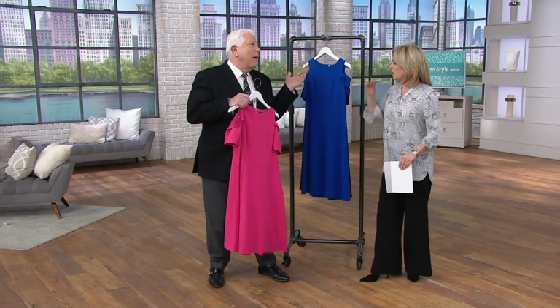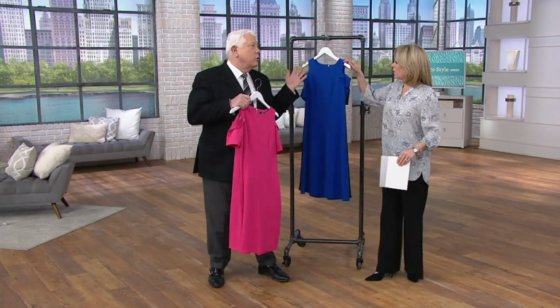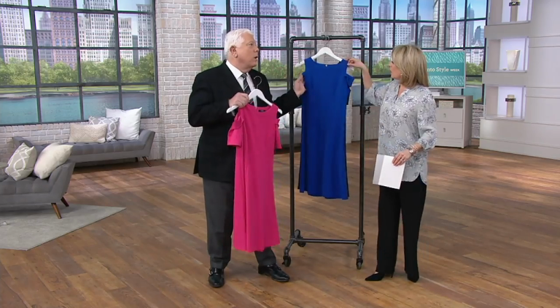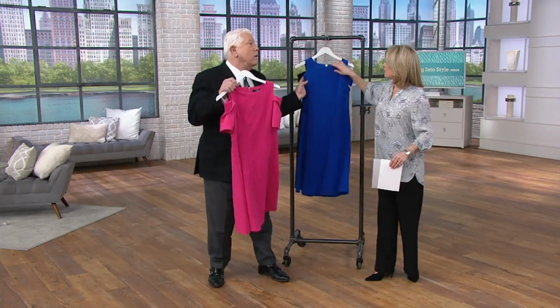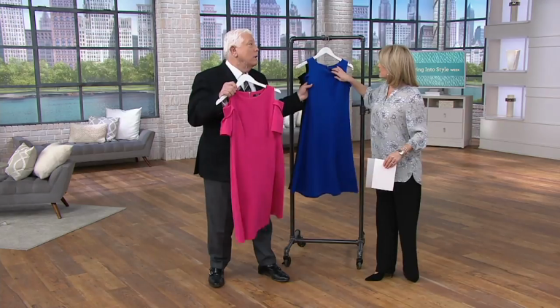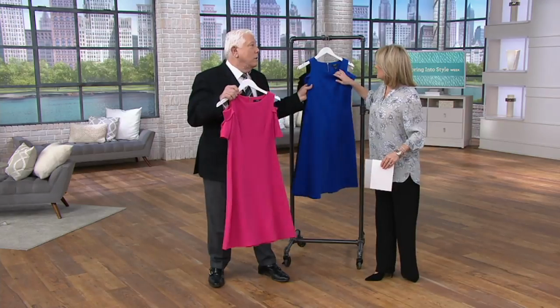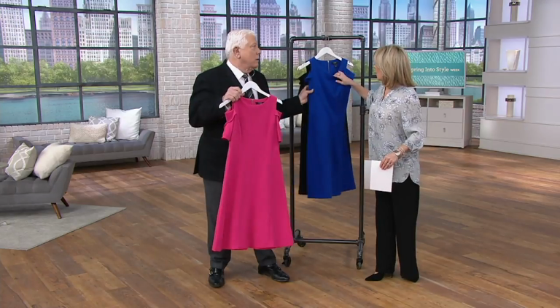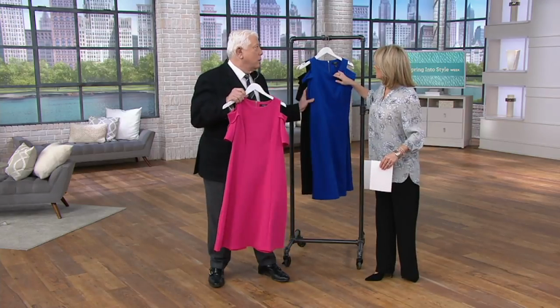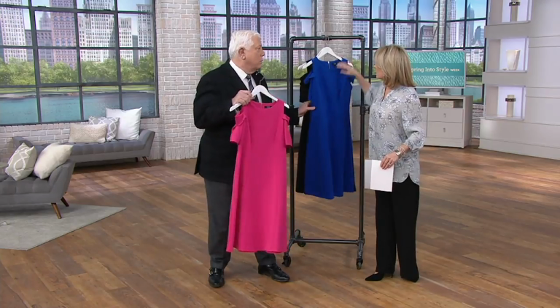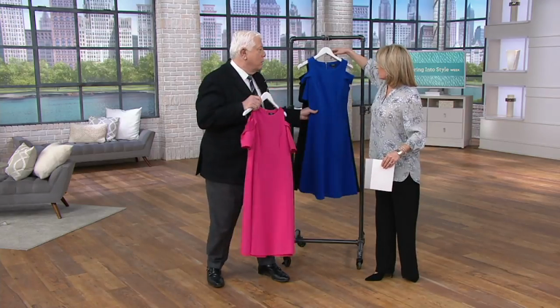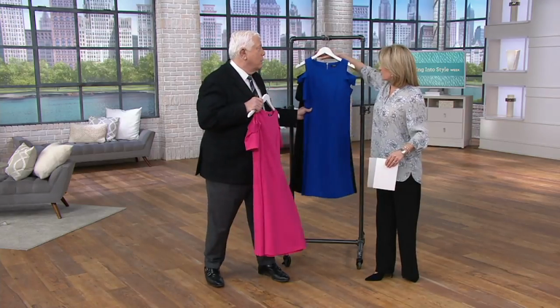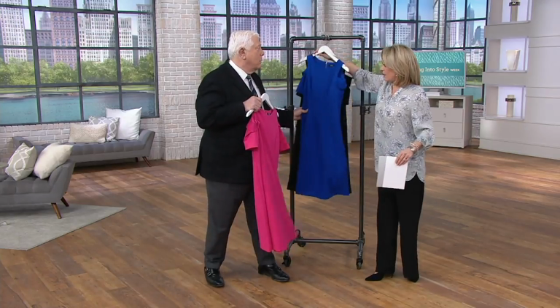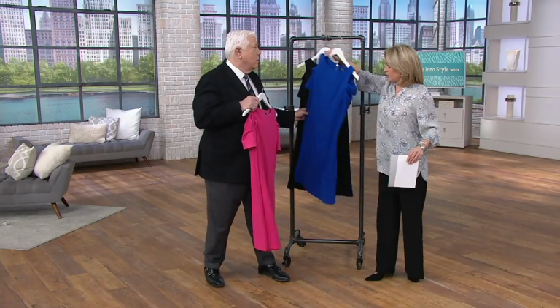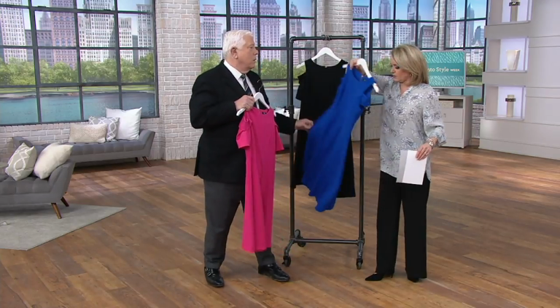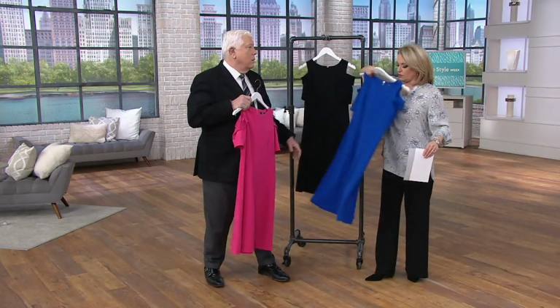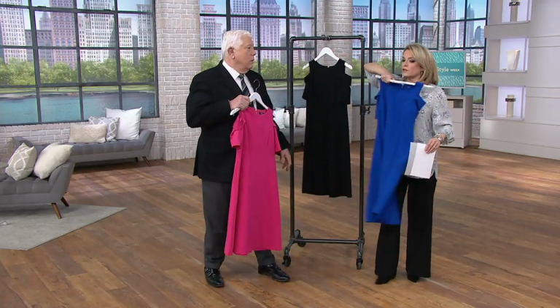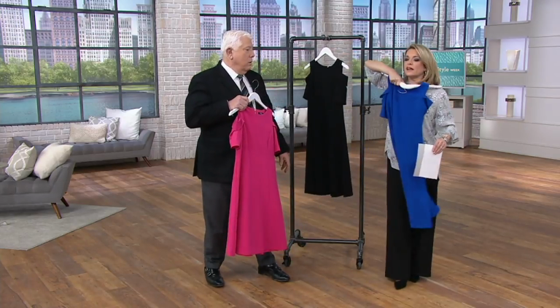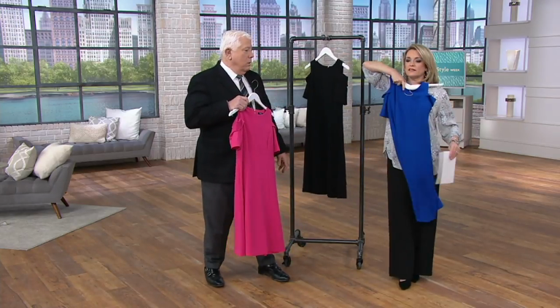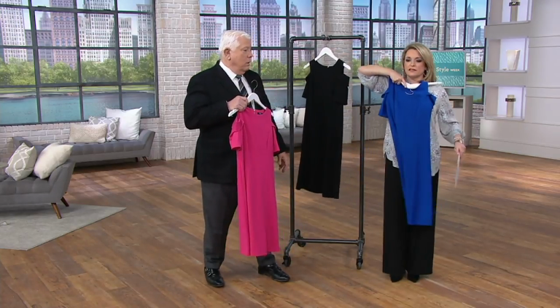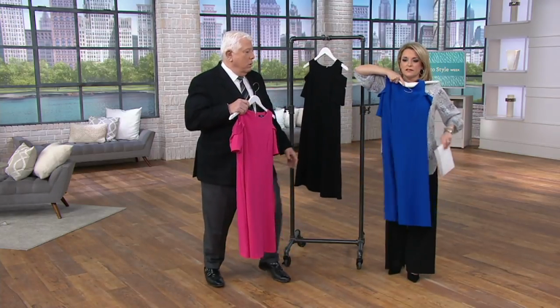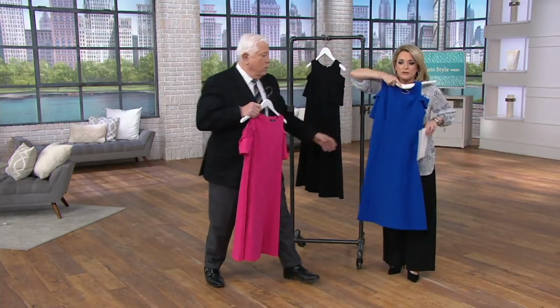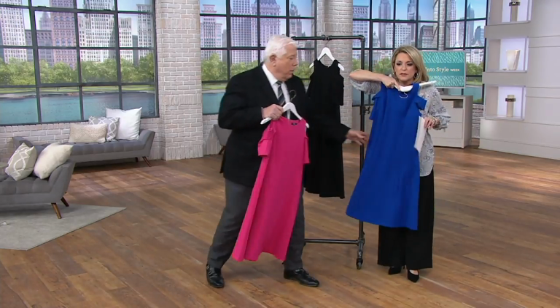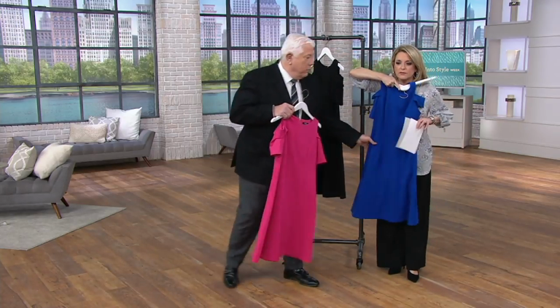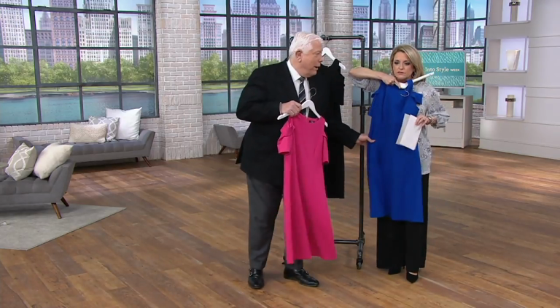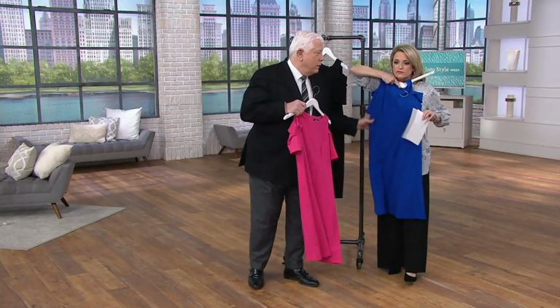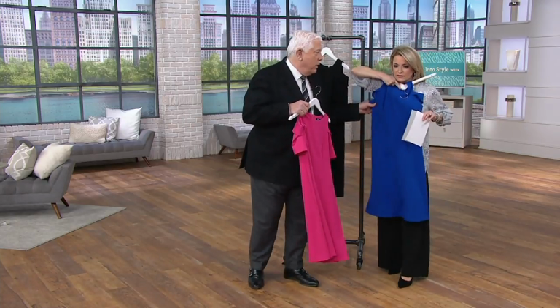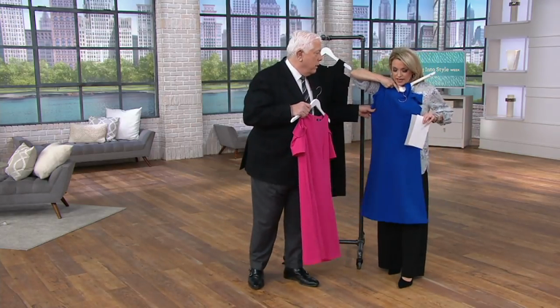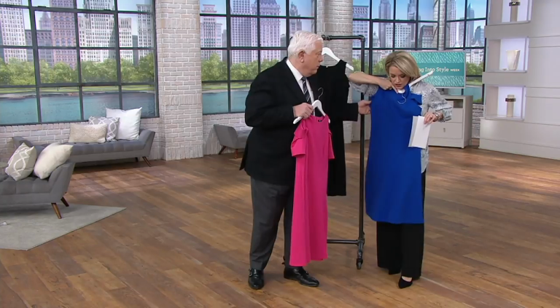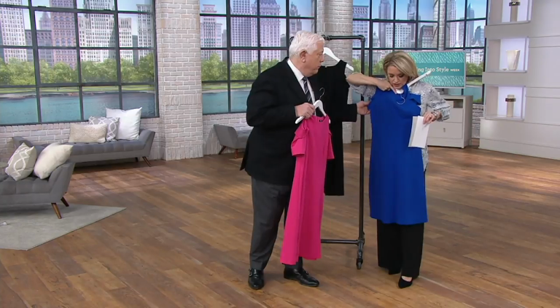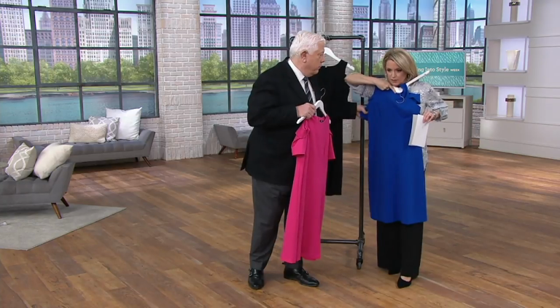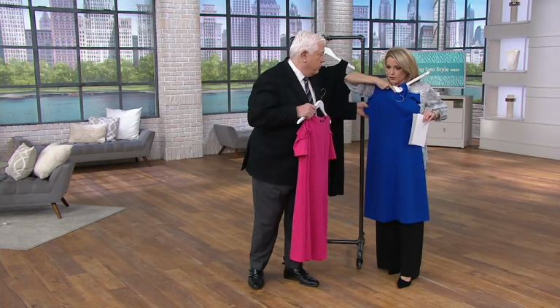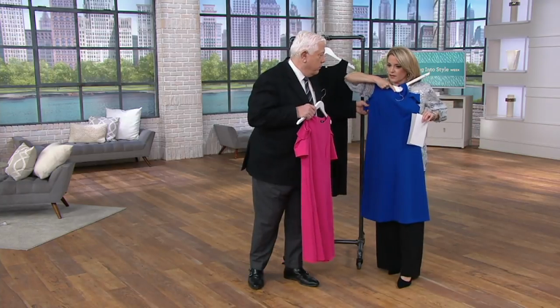Unless you're model tall. I'm not, so there's the two. I would wear the two, and it would be just right under the knee — just a little bit under my knee.